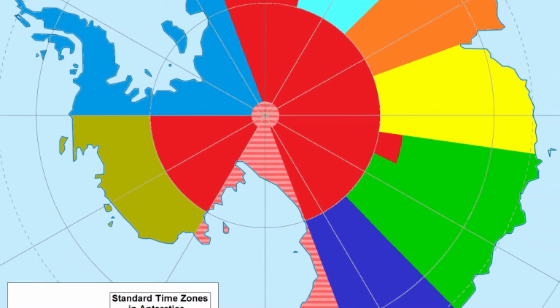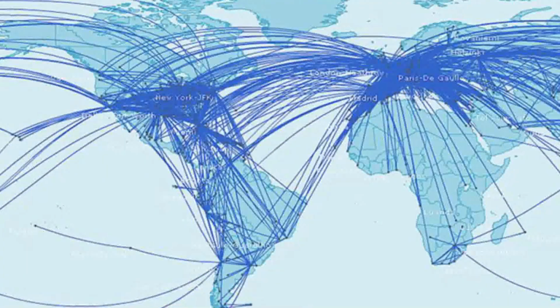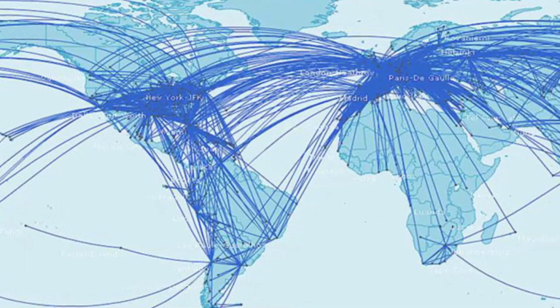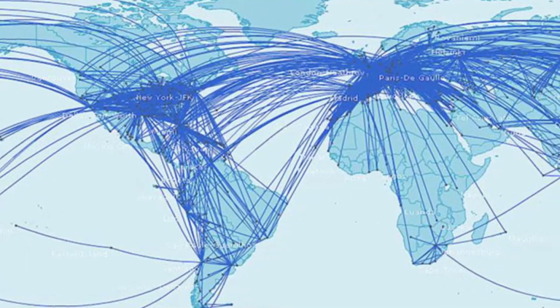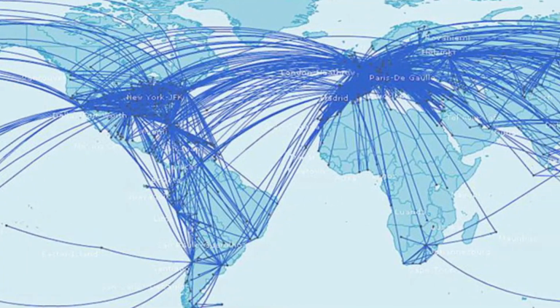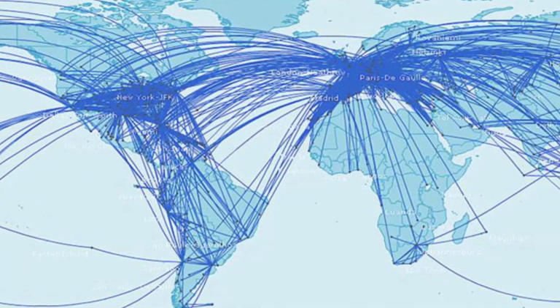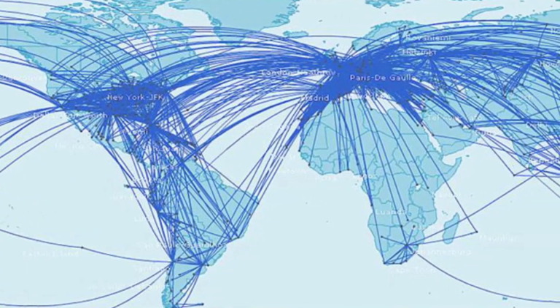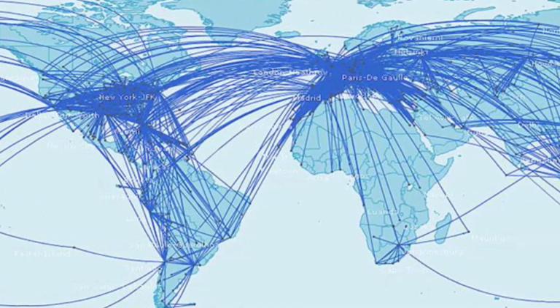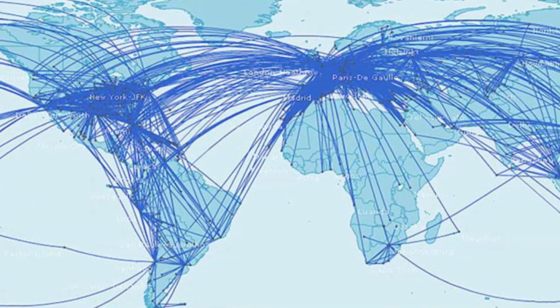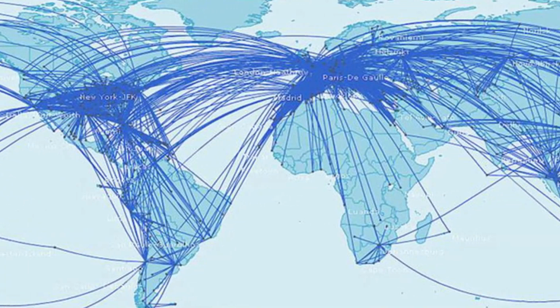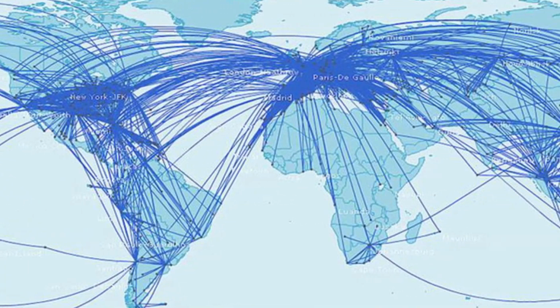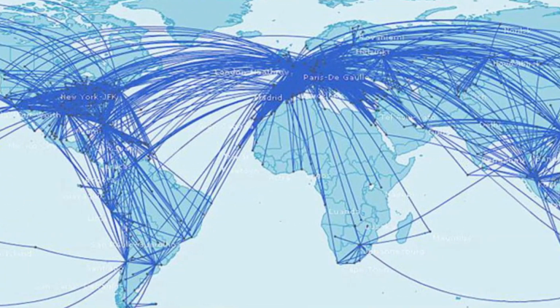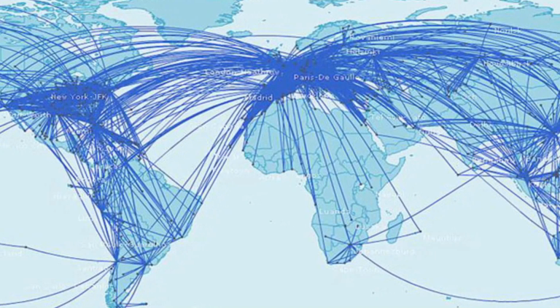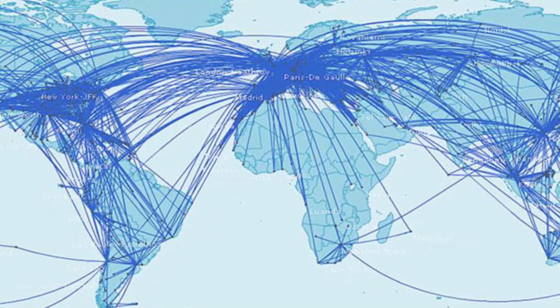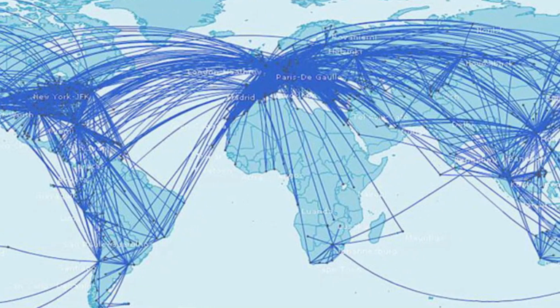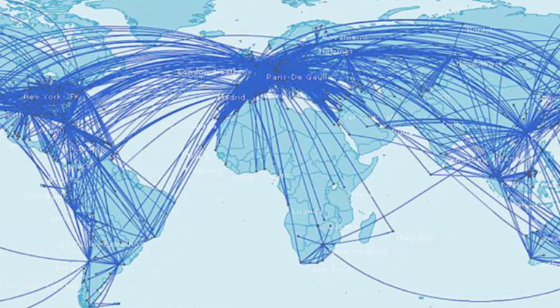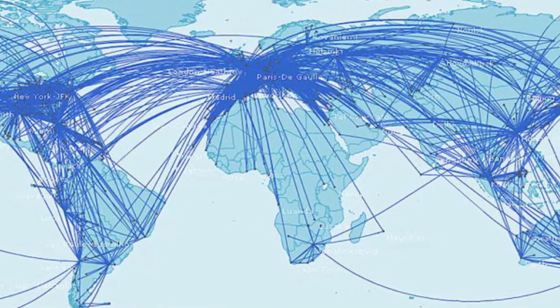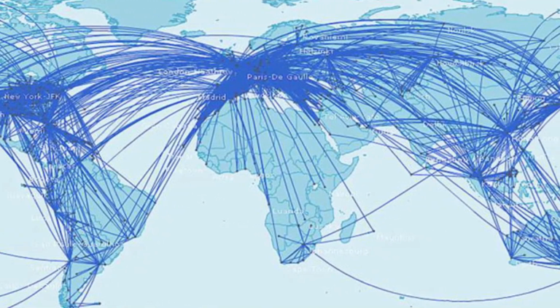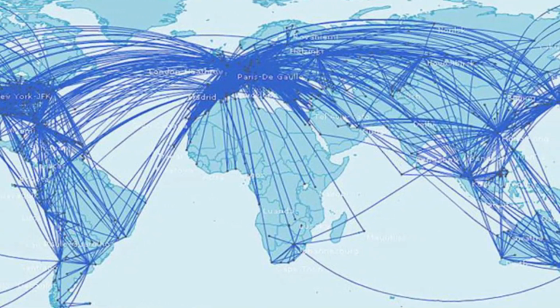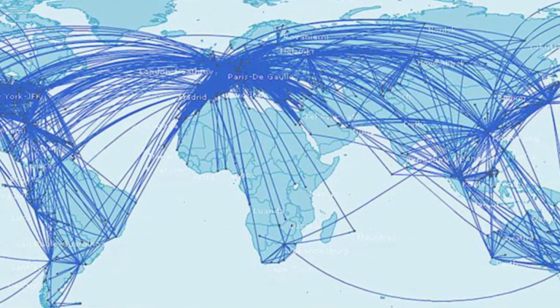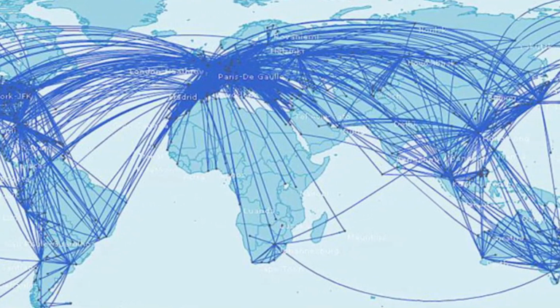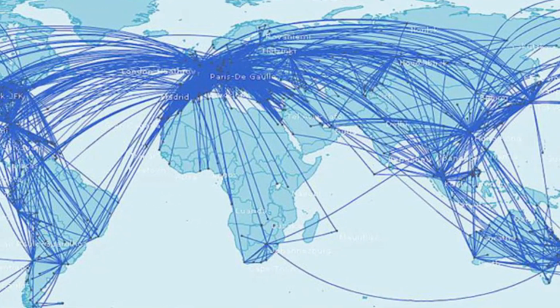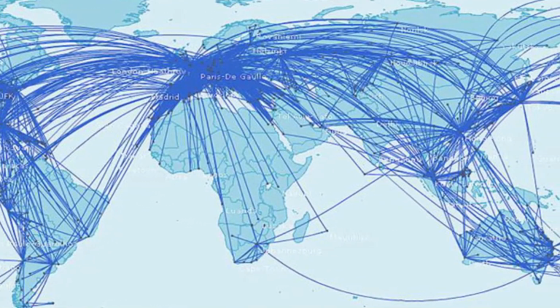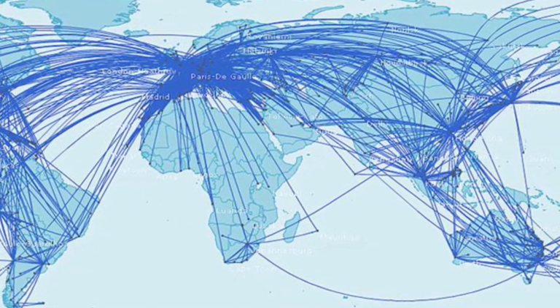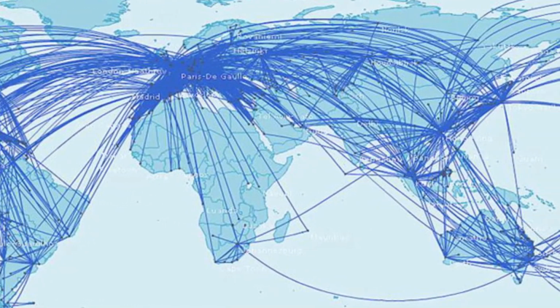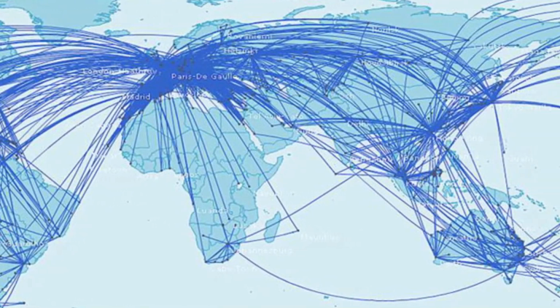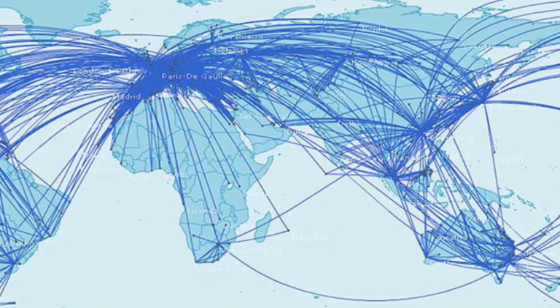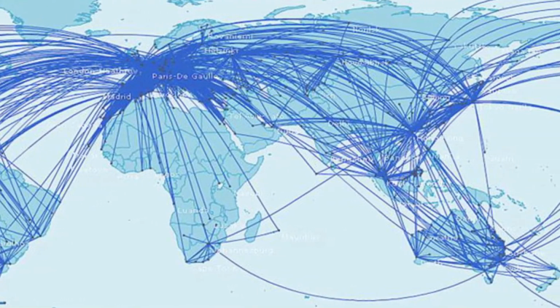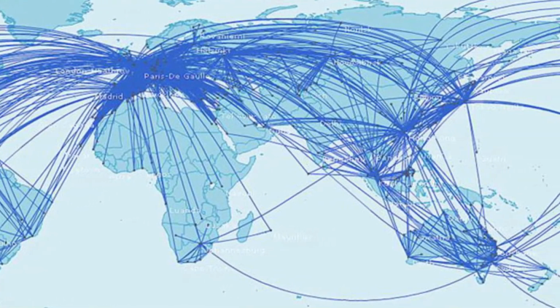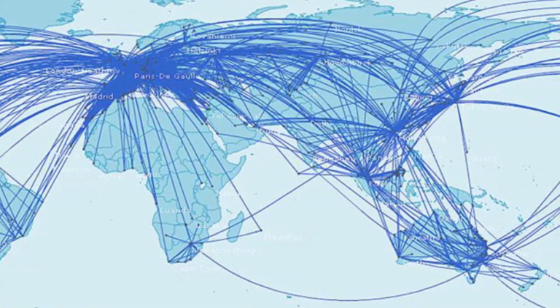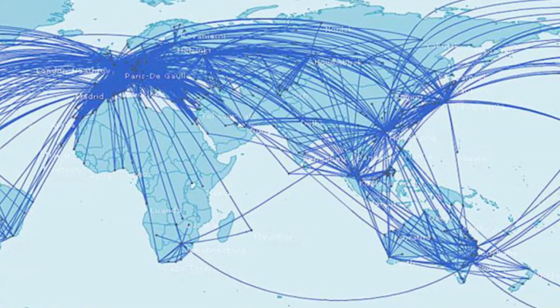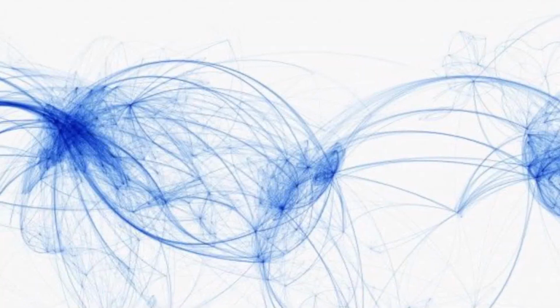This map, which includes only the arcs made in air travel routes, demonstrates the beautiful world connectedness that flight has enabled.